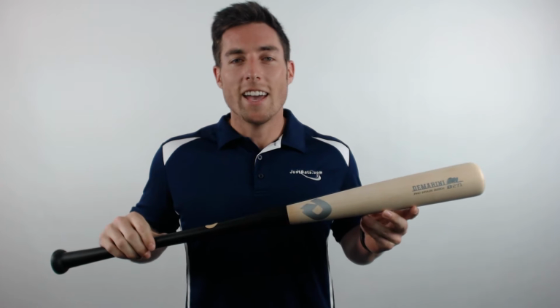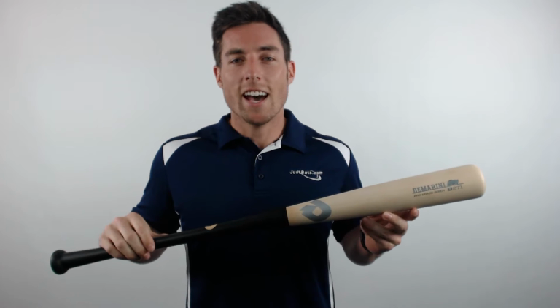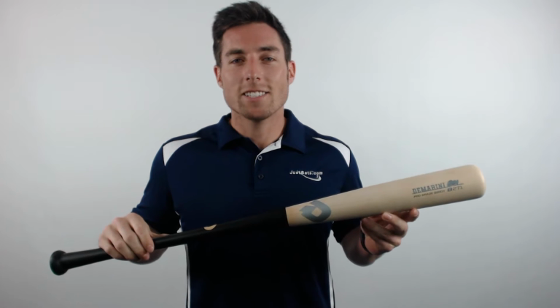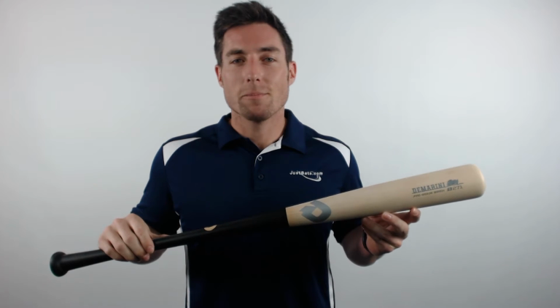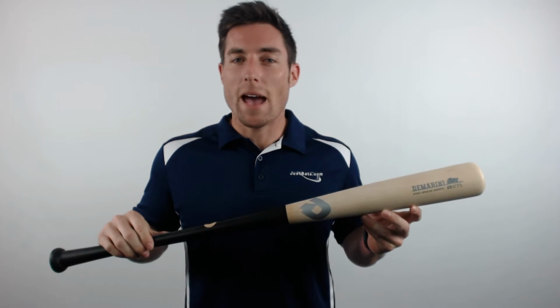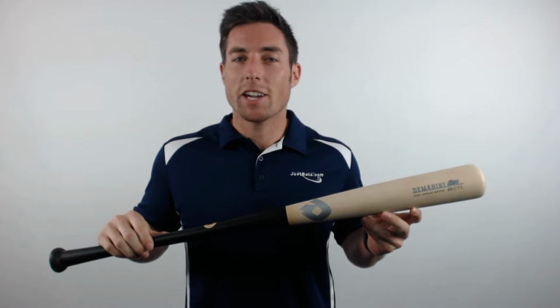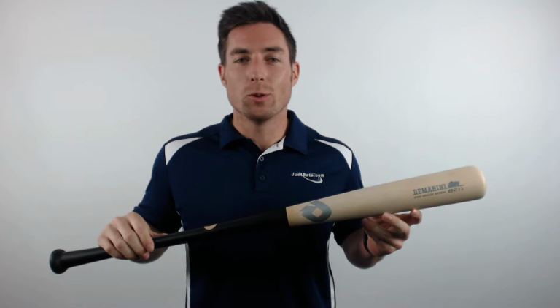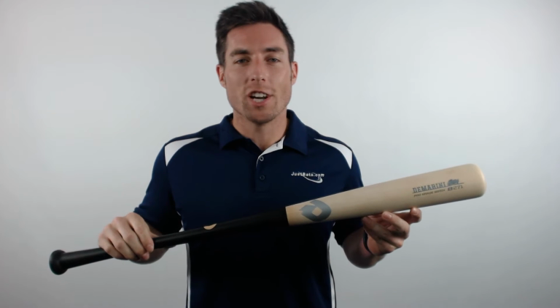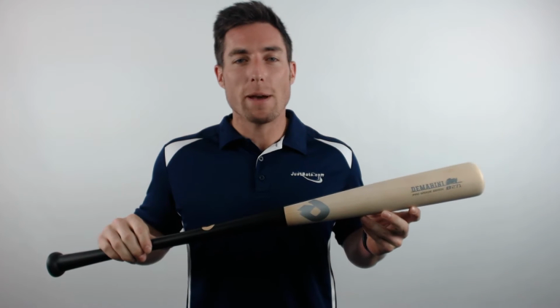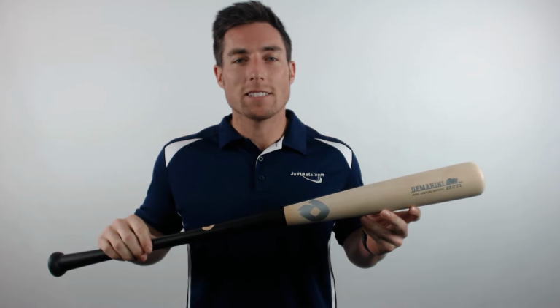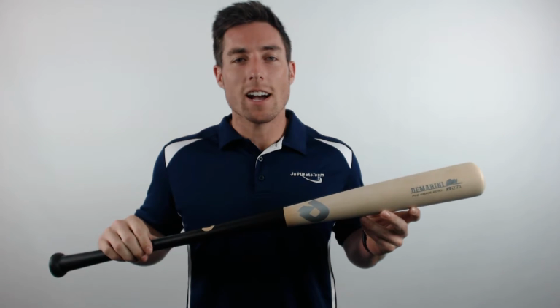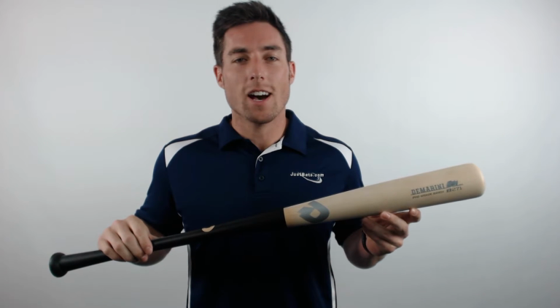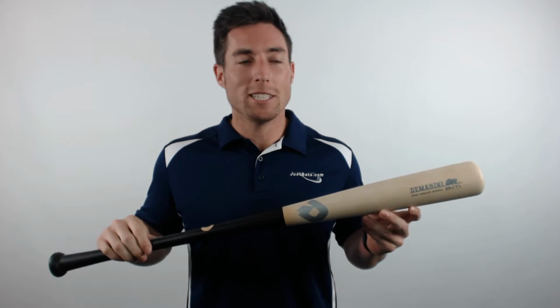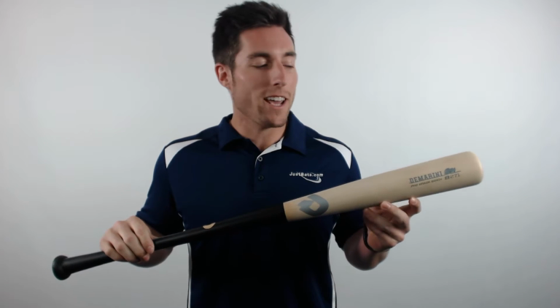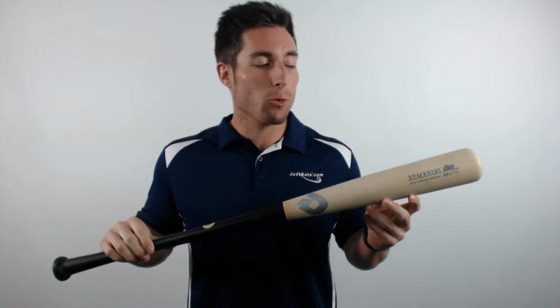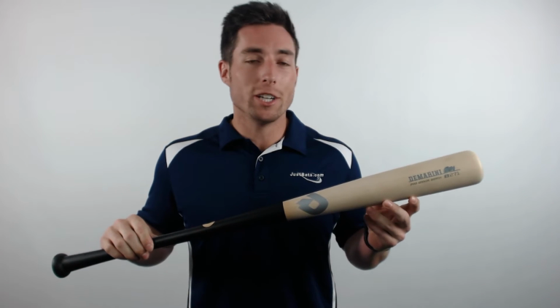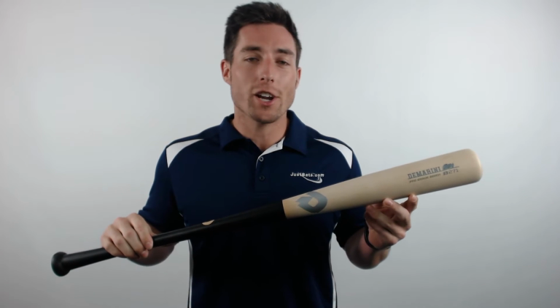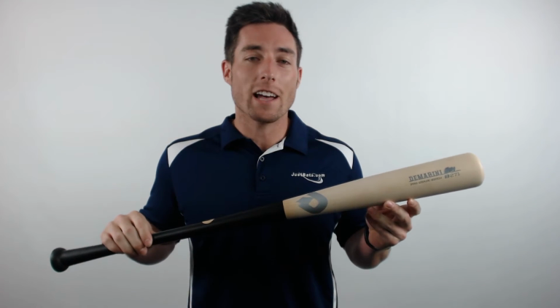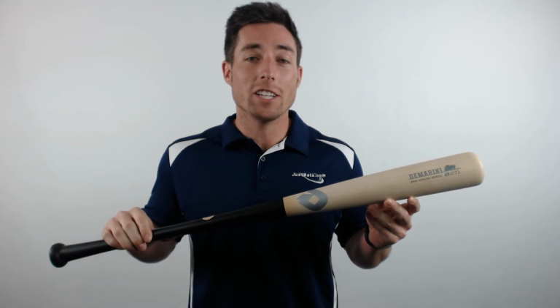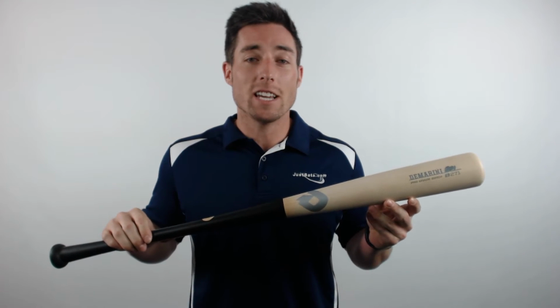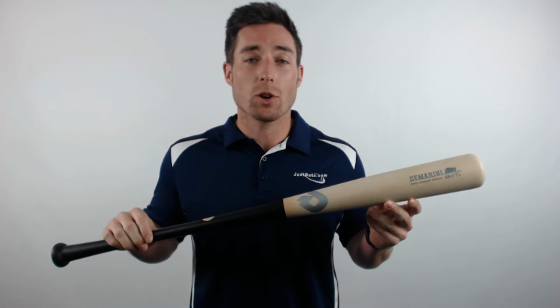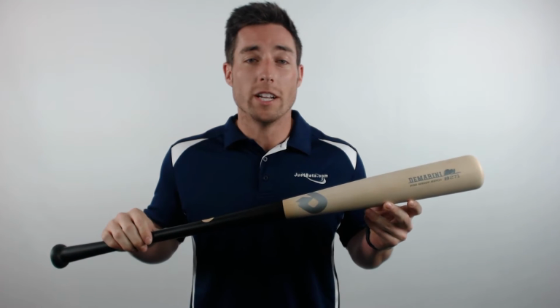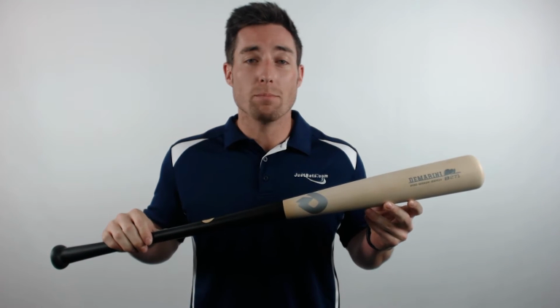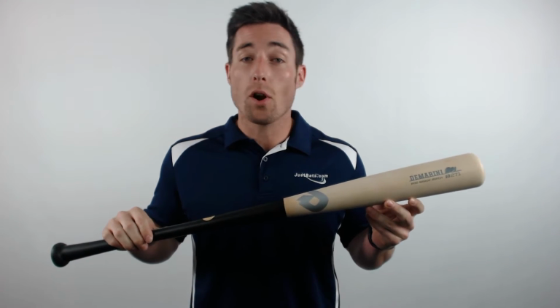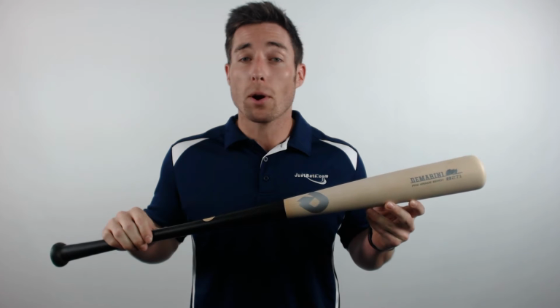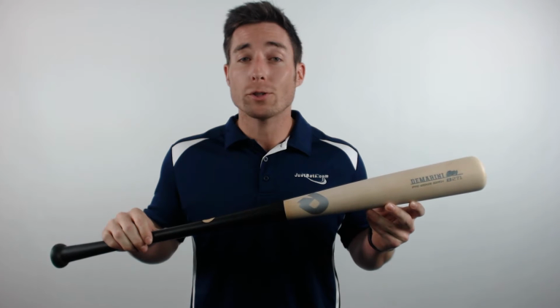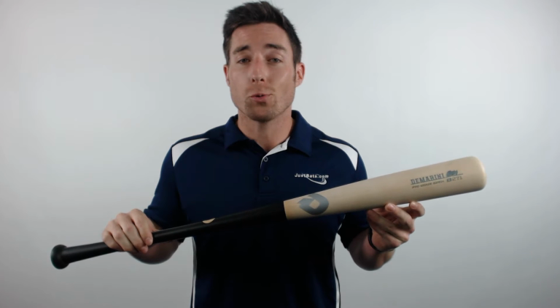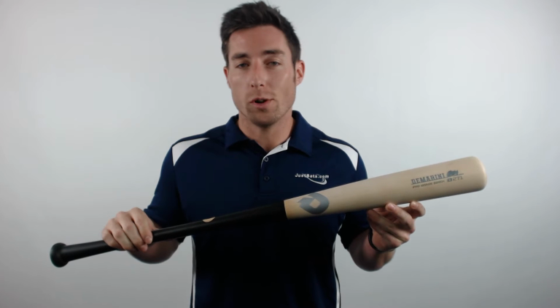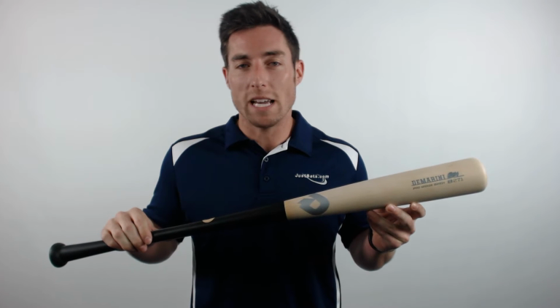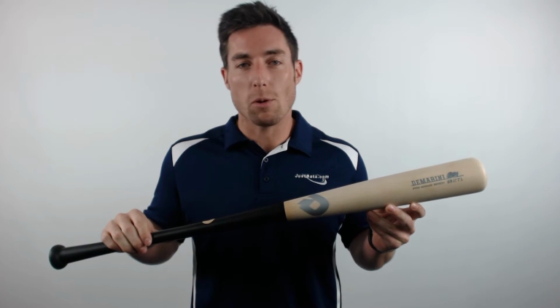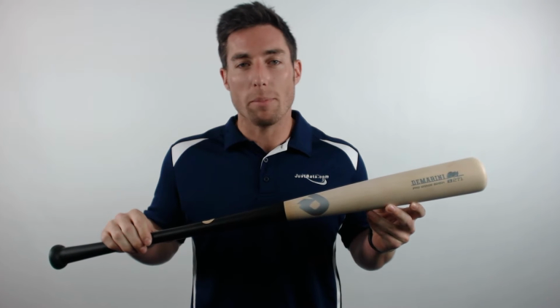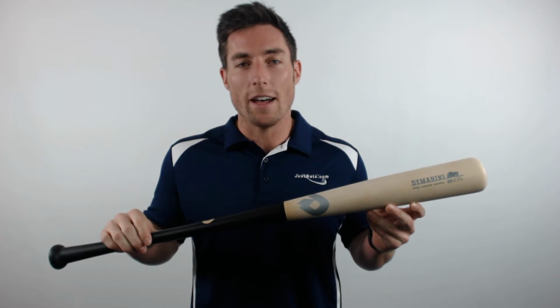Hey guys, Mac here with JustBats.com and today we're going to check out the DeMarini Pro Birch Wood Baseball Bat.